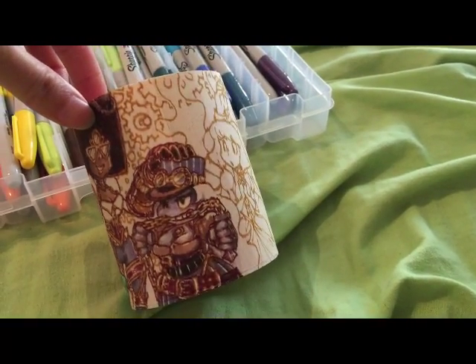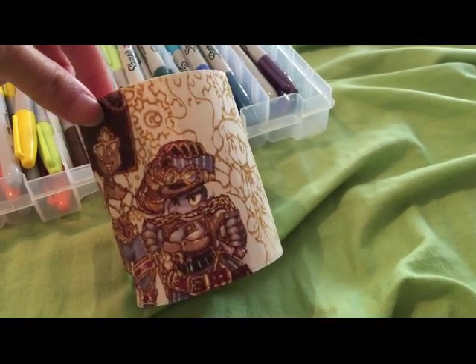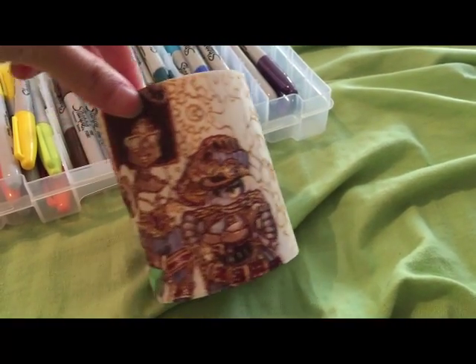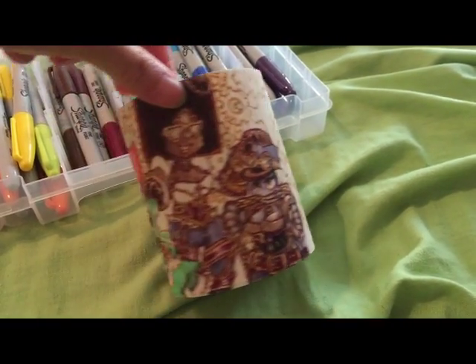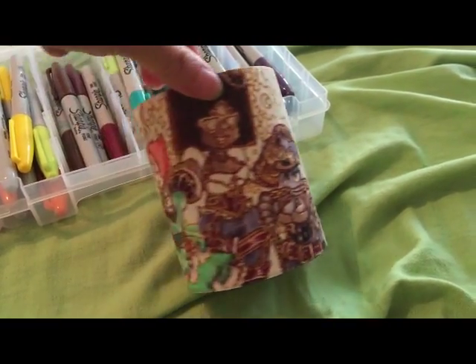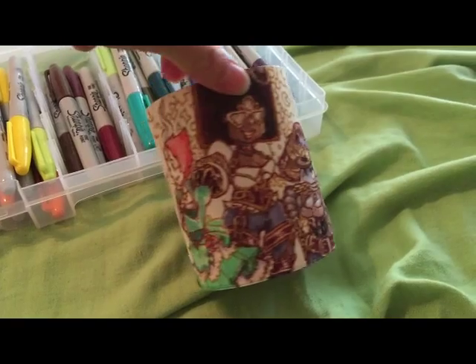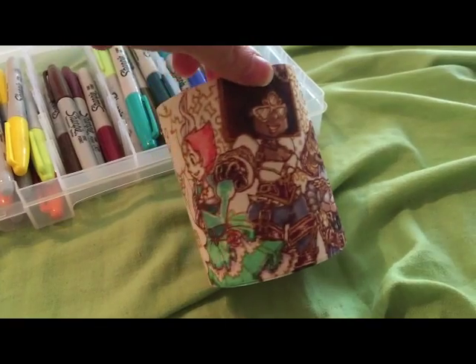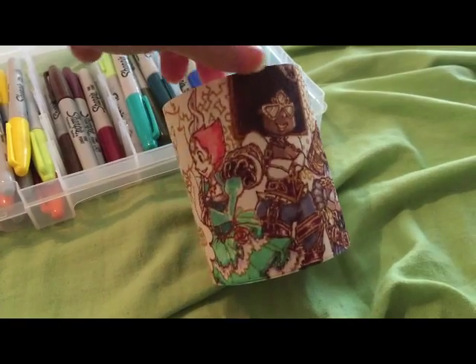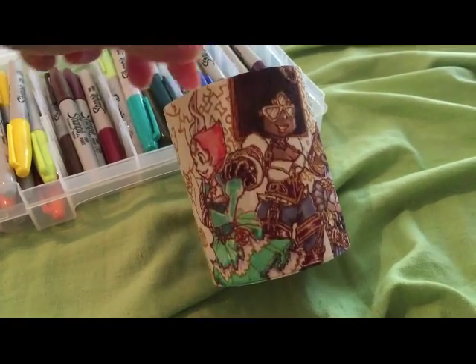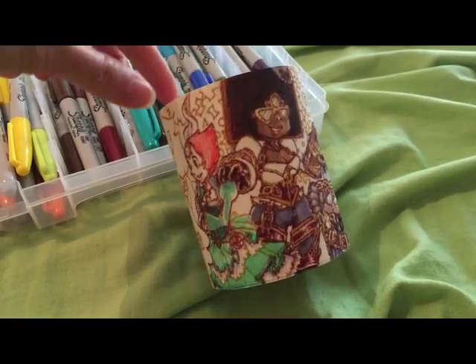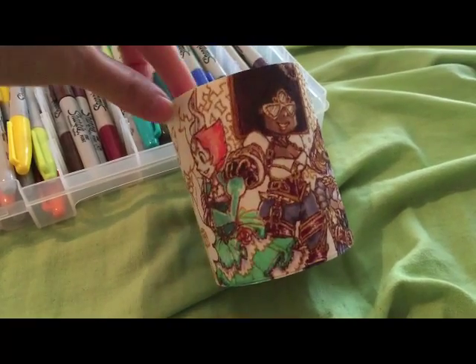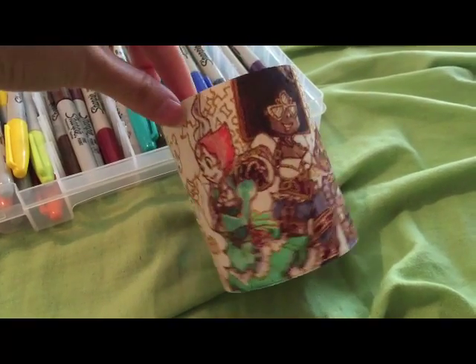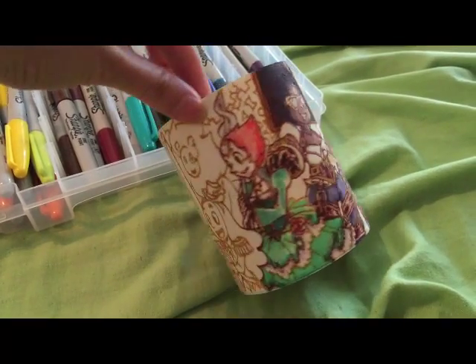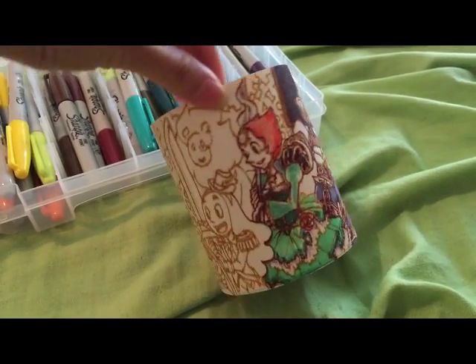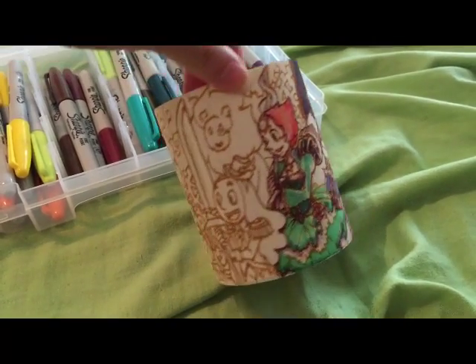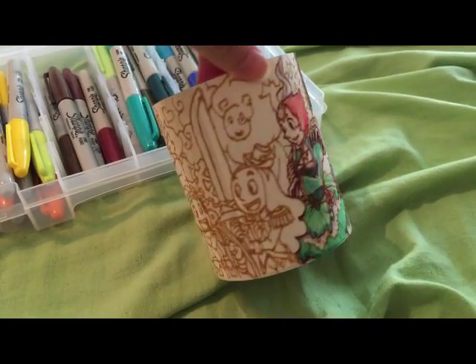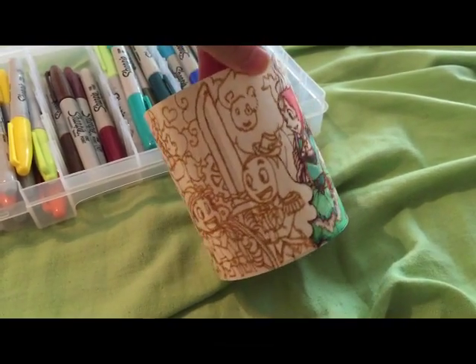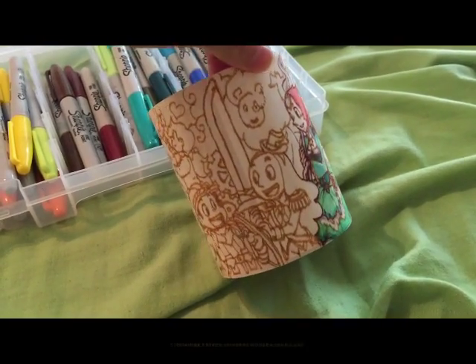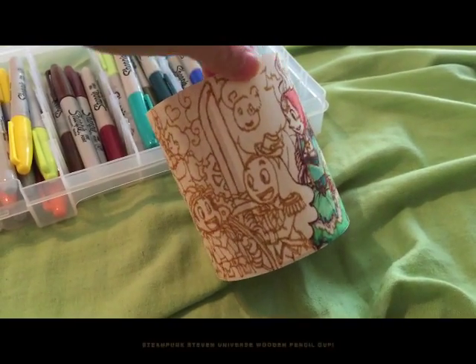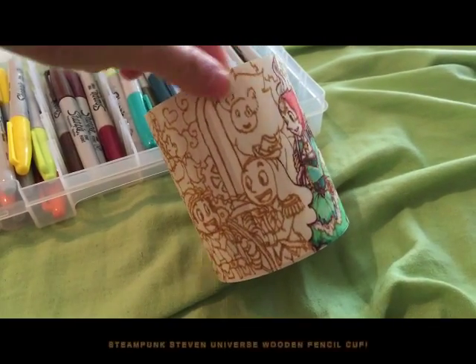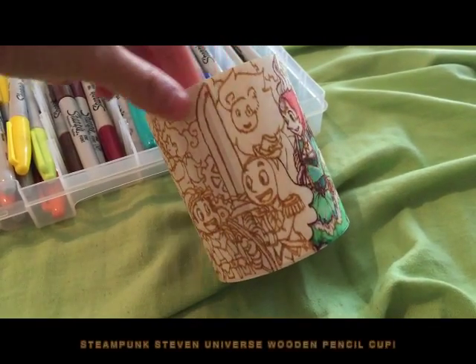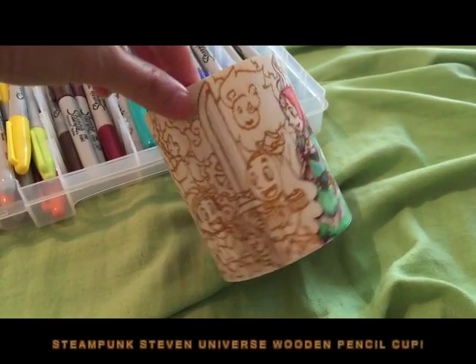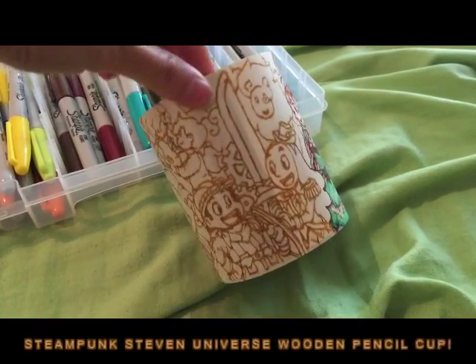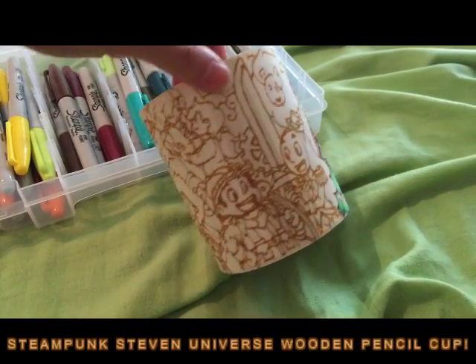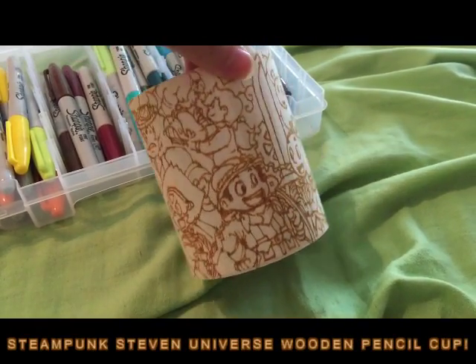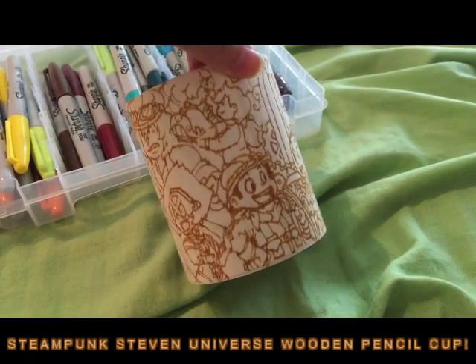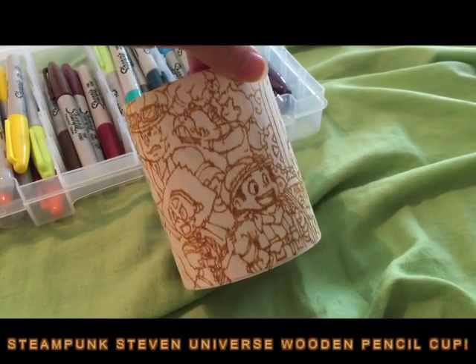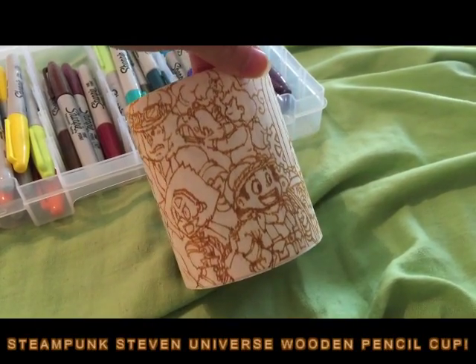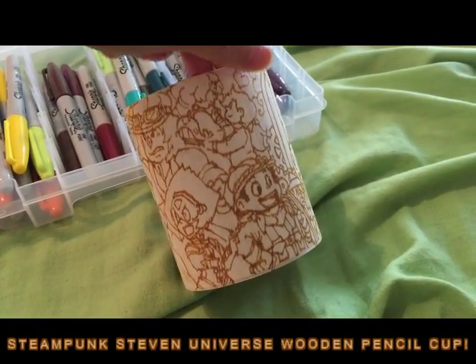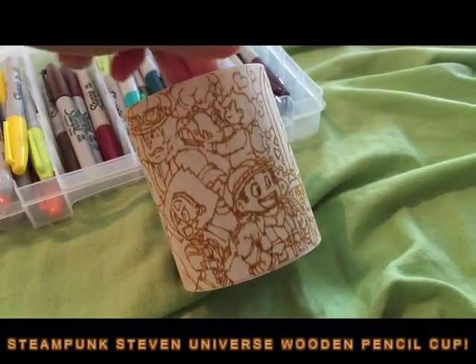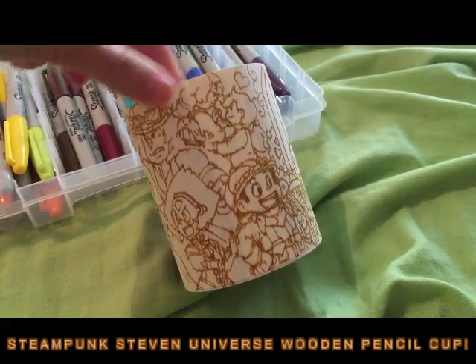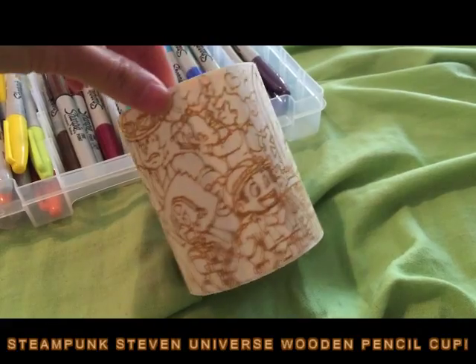Hi there, this is Ashiru, and here is my Steampunk Steven Universe wooden pencil cup.